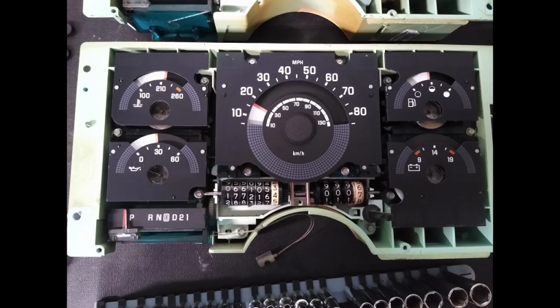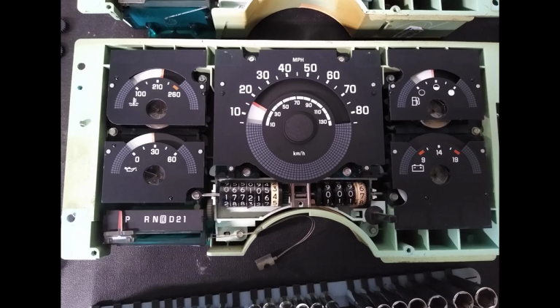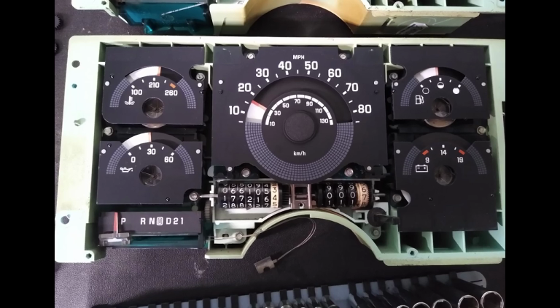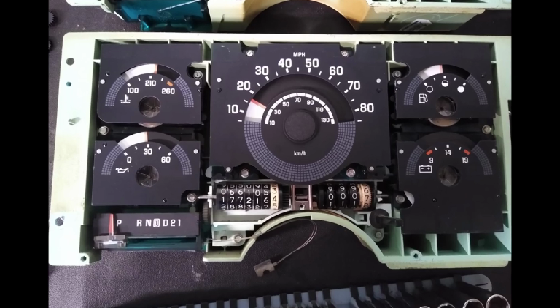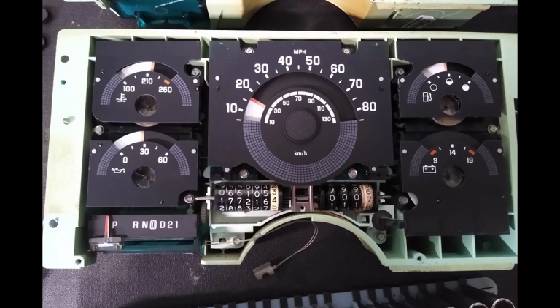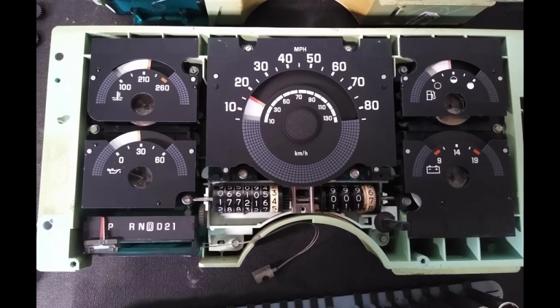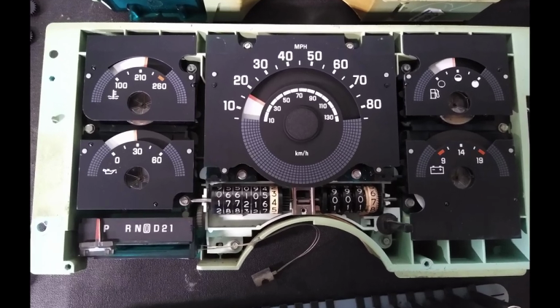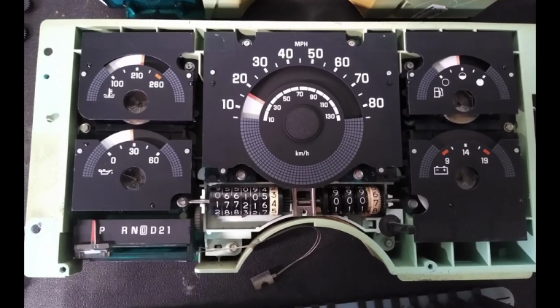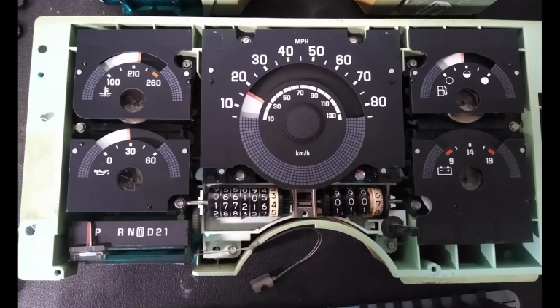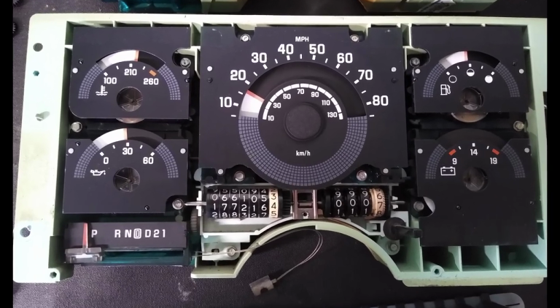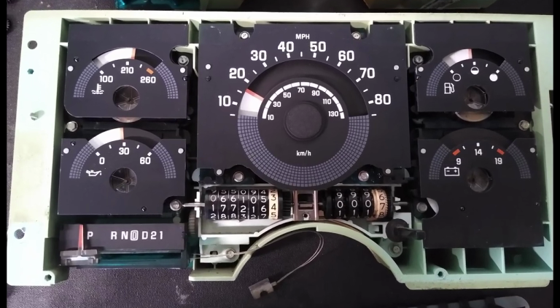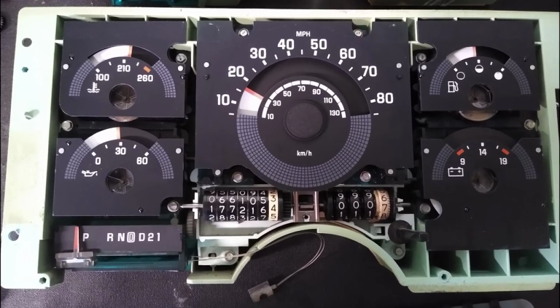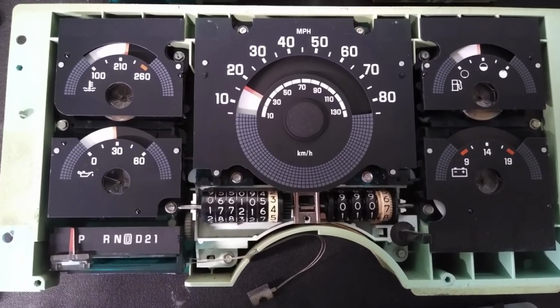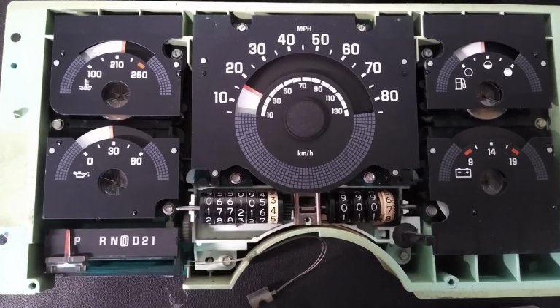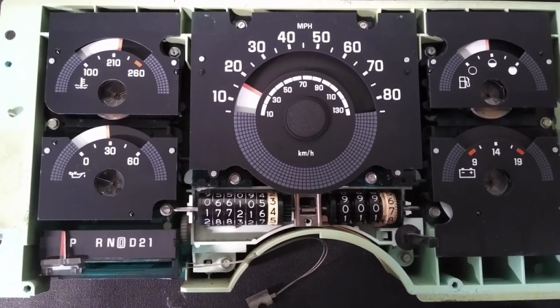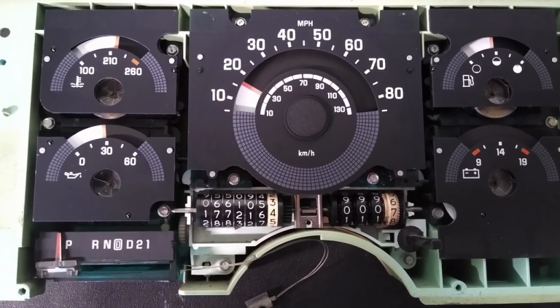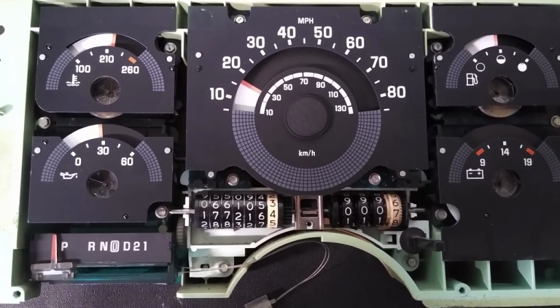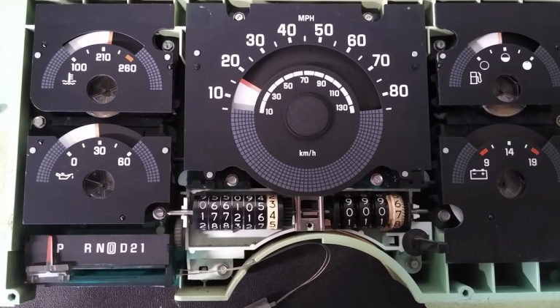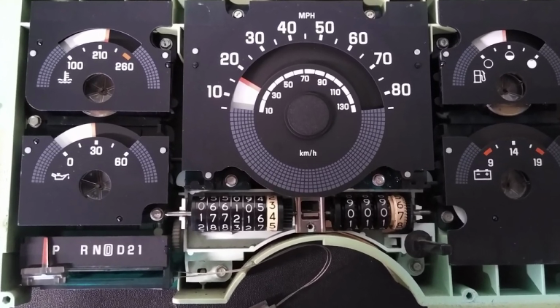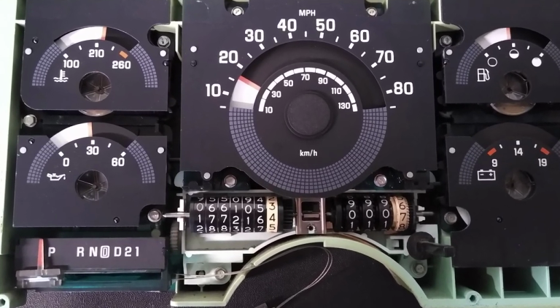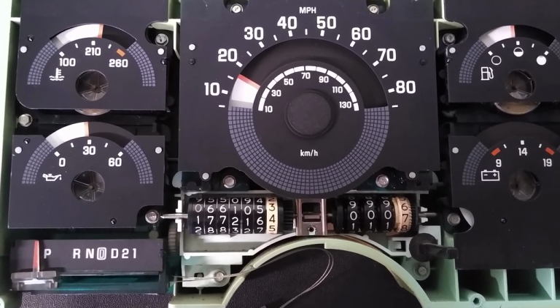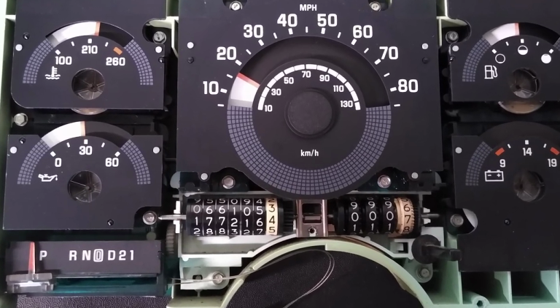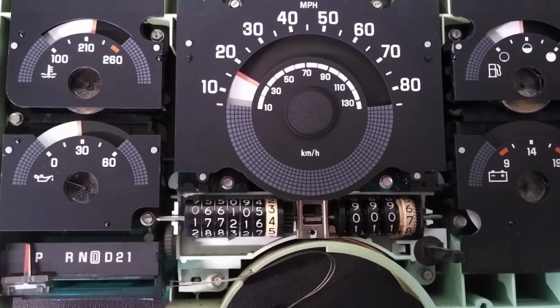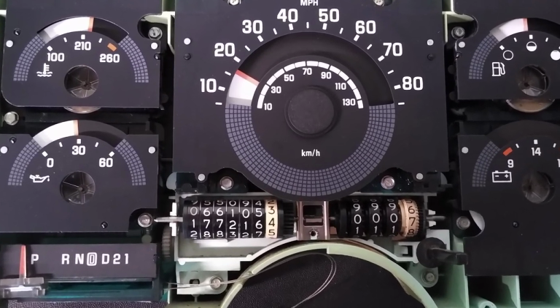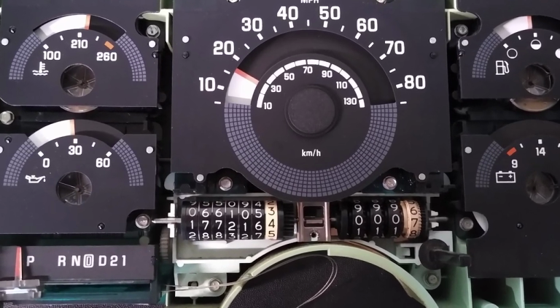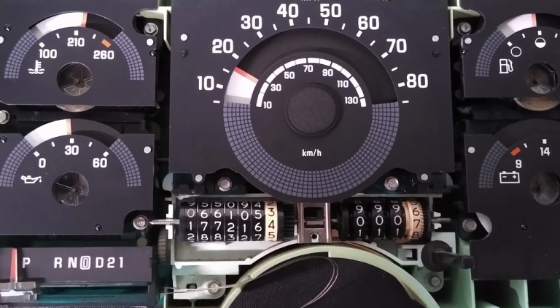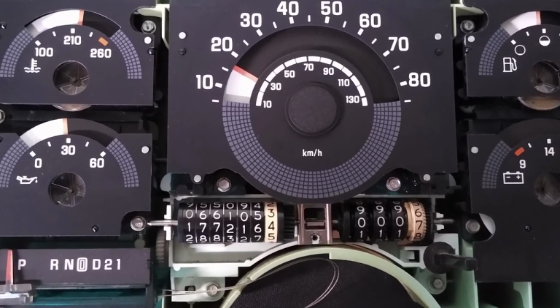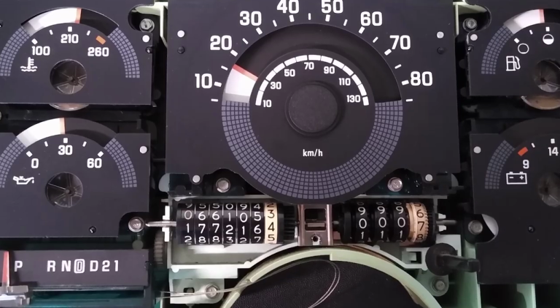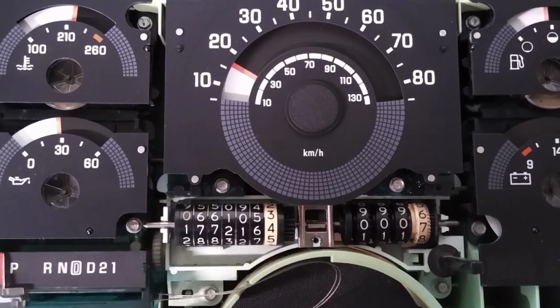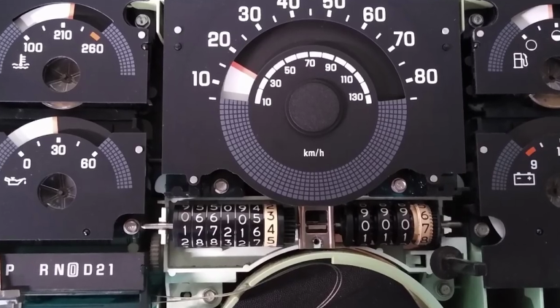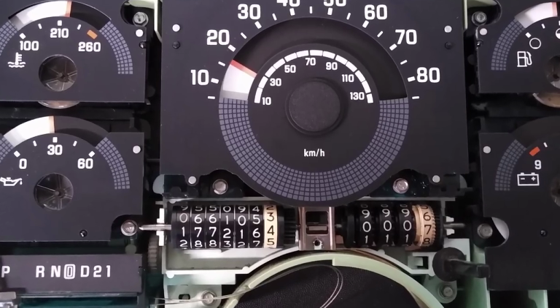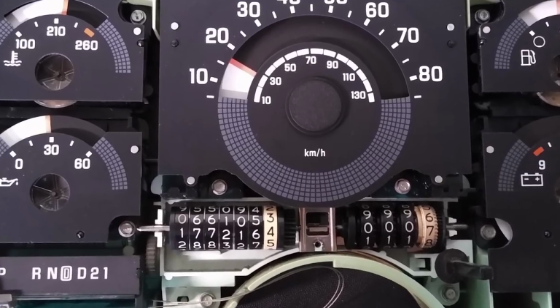The odometer for the K1500 hasn't worked since I've owned it, so today I'm going to try and fix it.